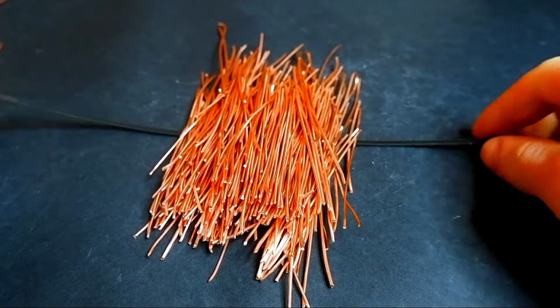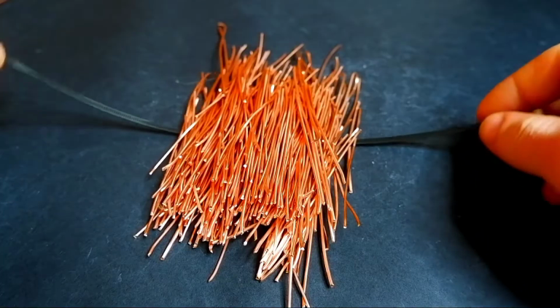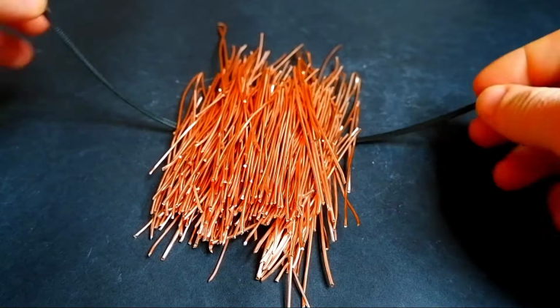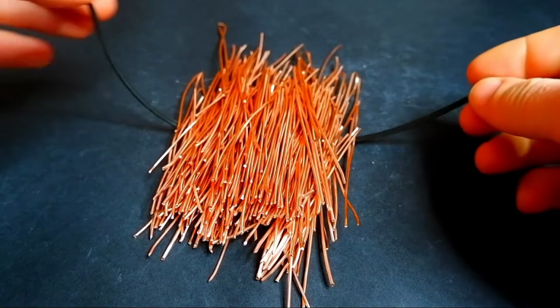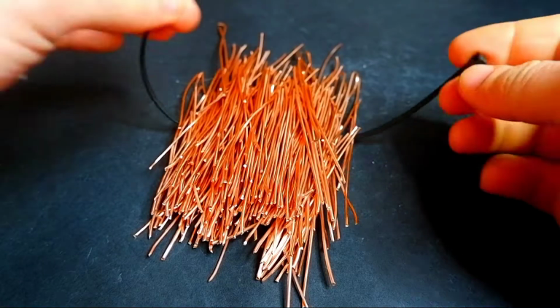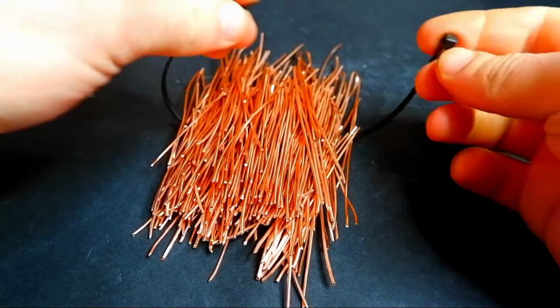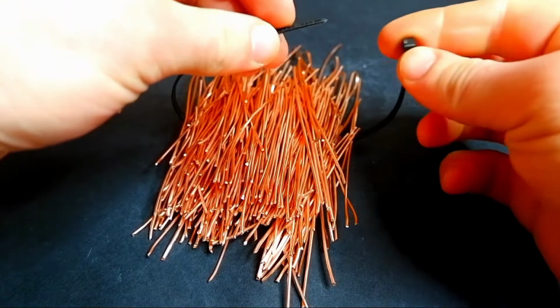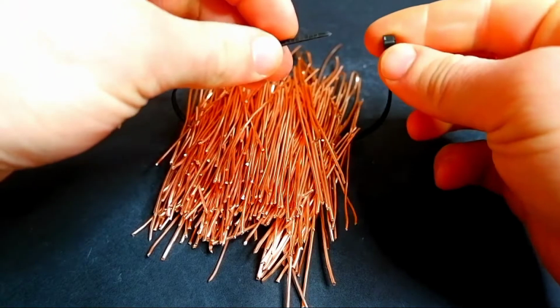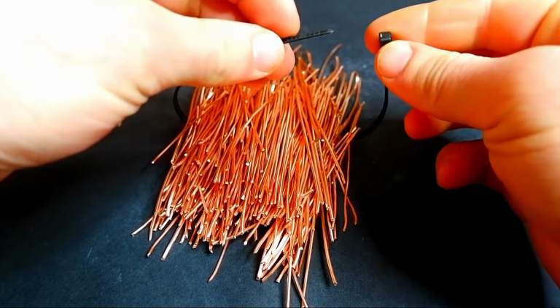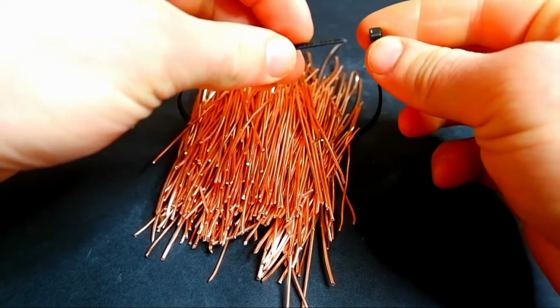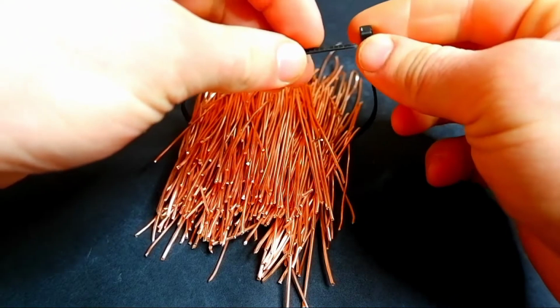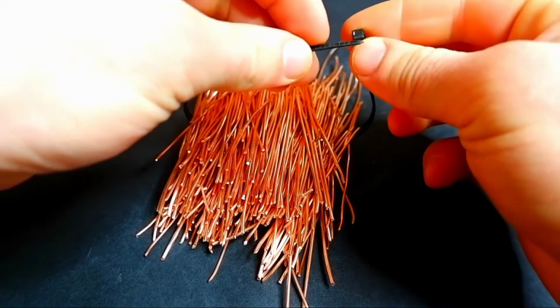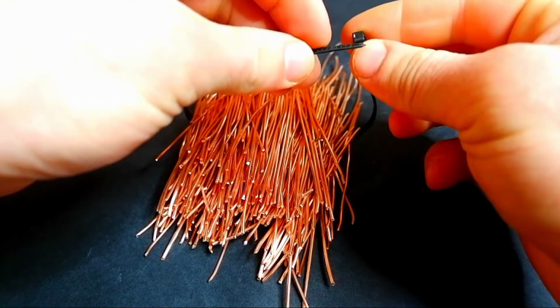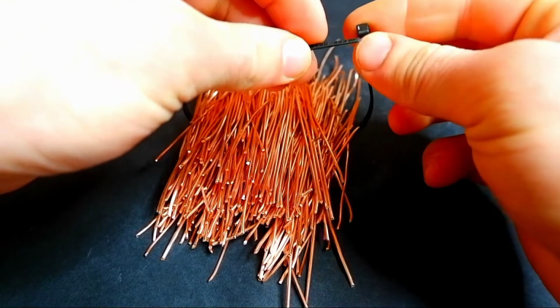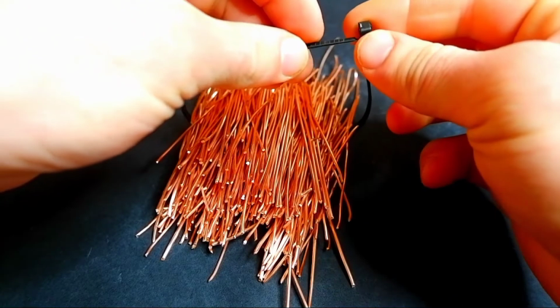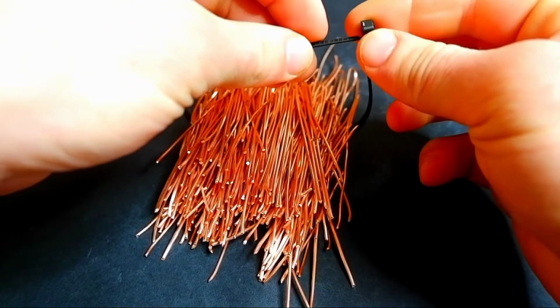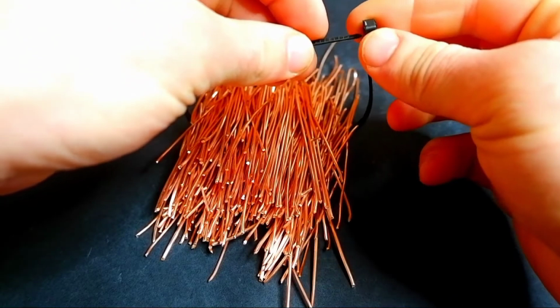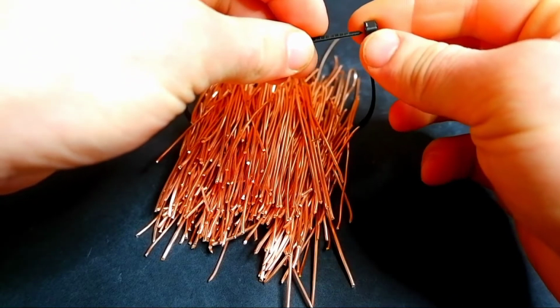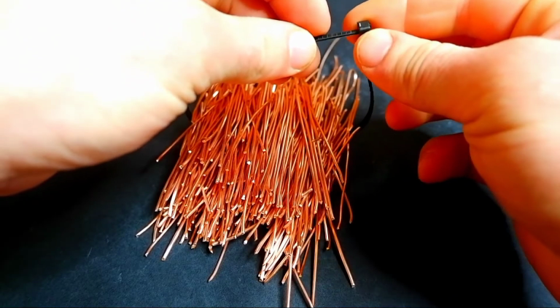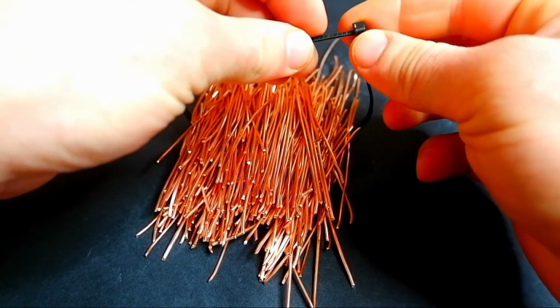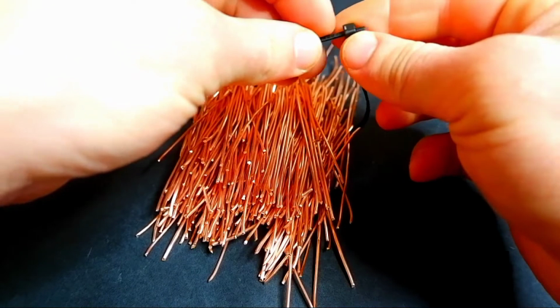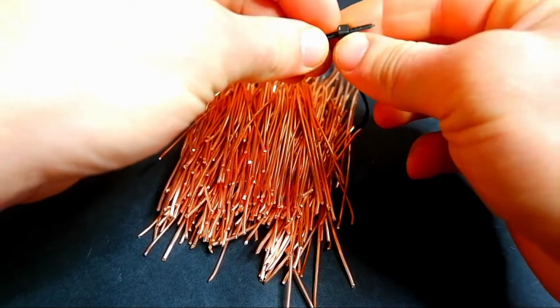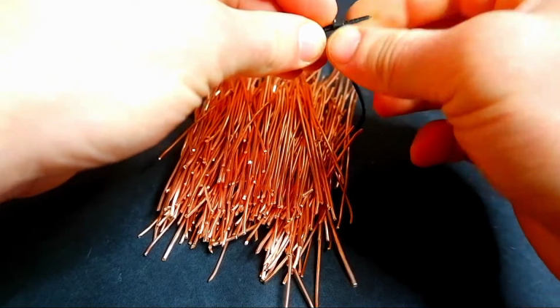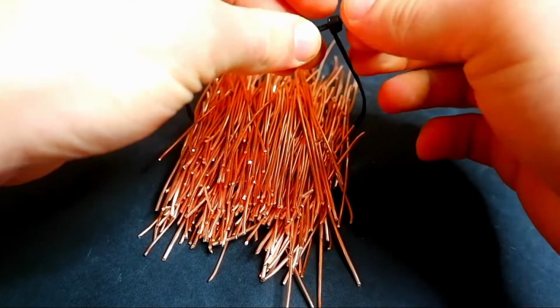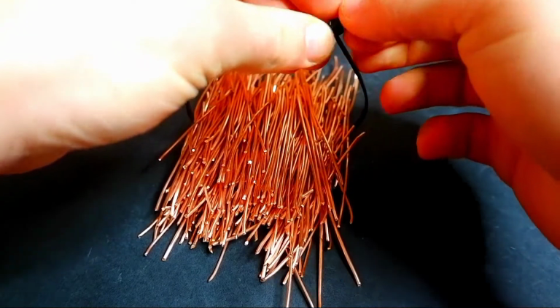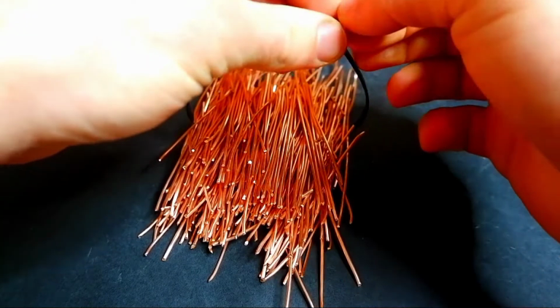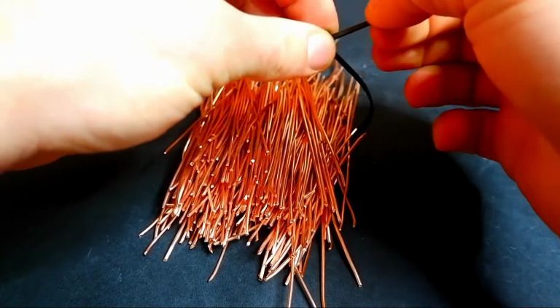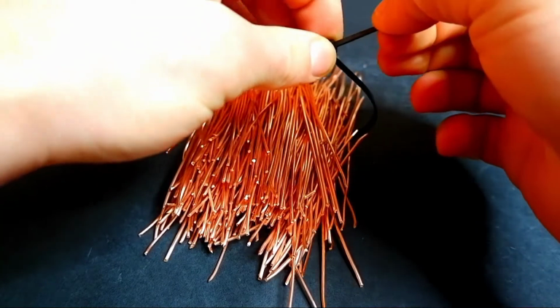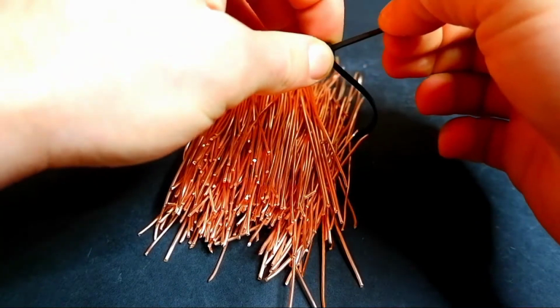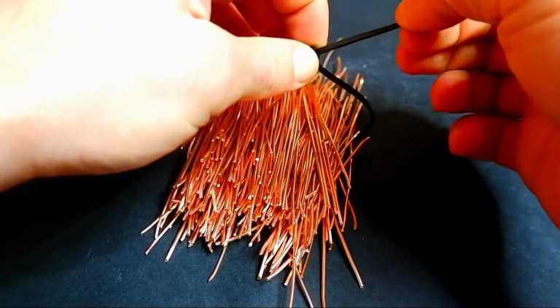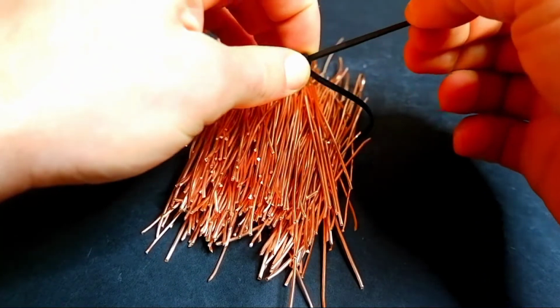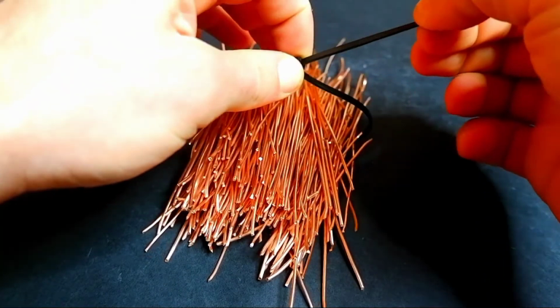As usual, I collect copper in a bundle and tighten it tightly with a plastic clamp.